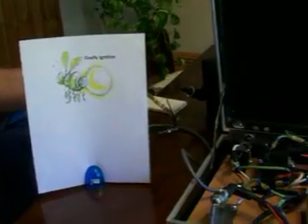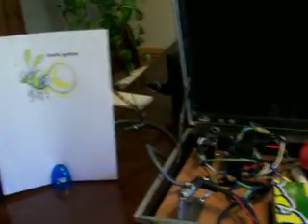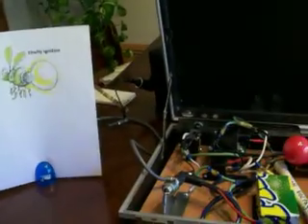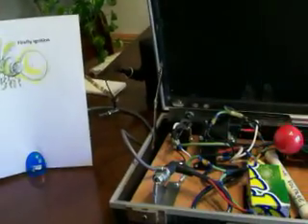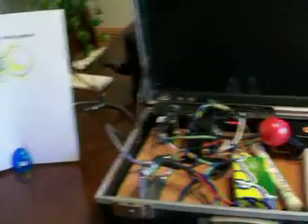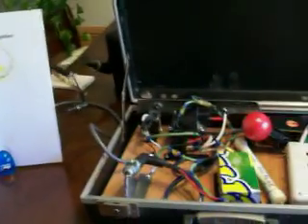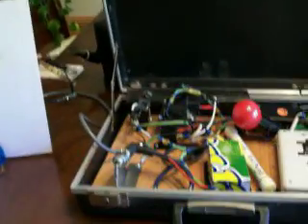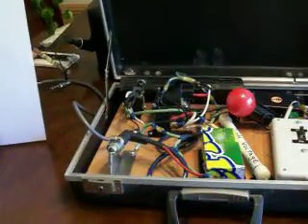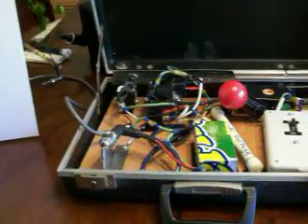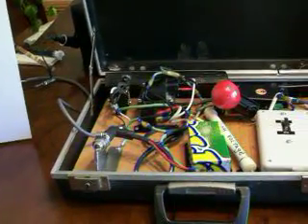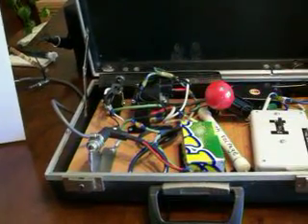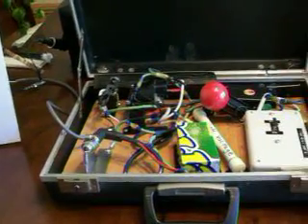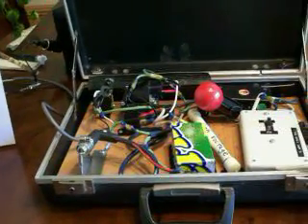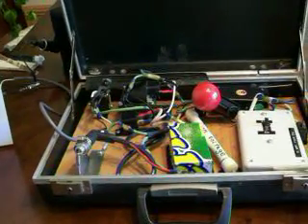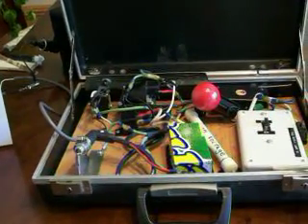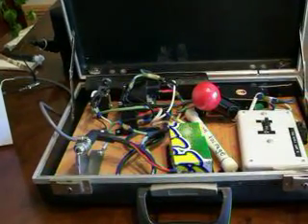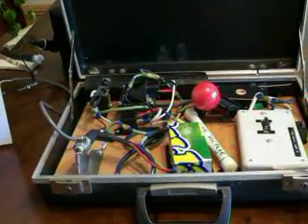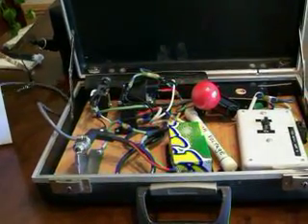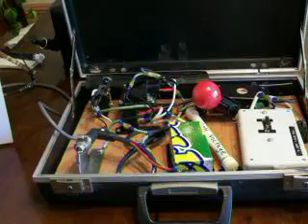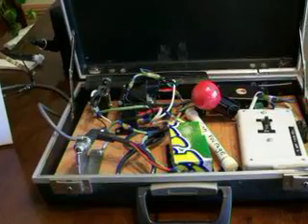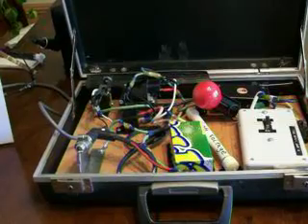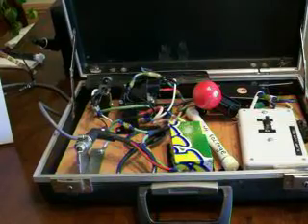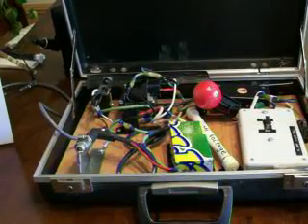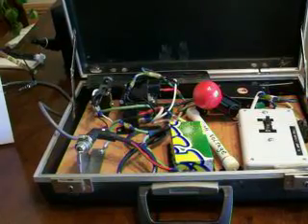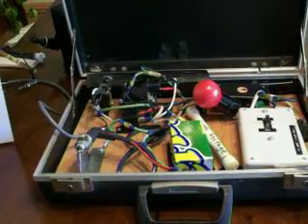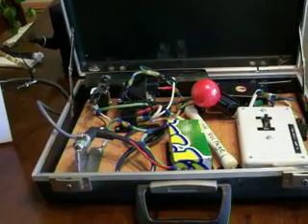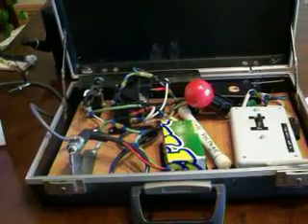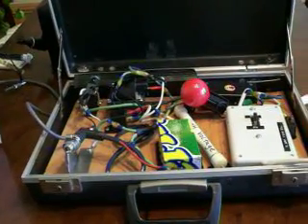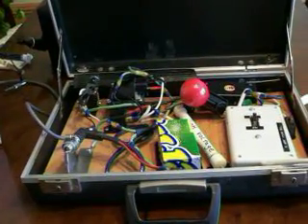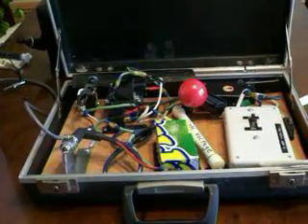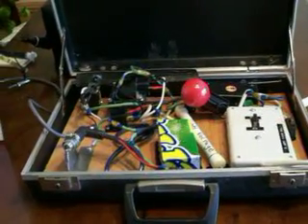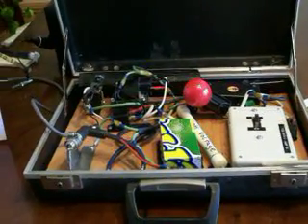This is part one. We'll be bringing you other parts when we get a chance, but we're going to show you what it does.